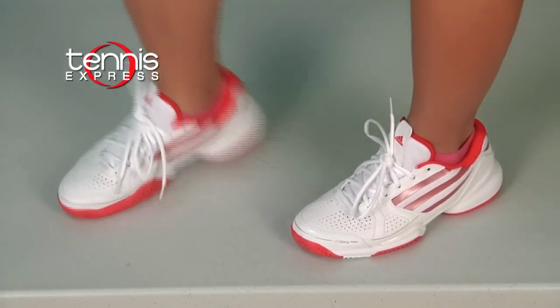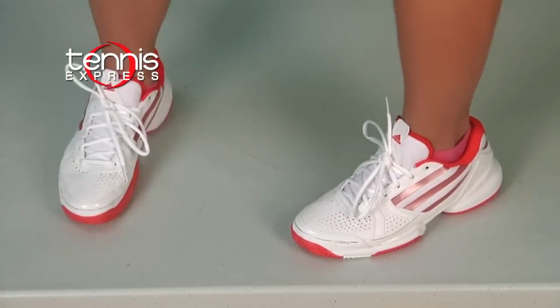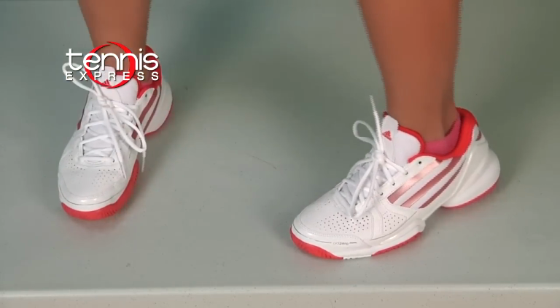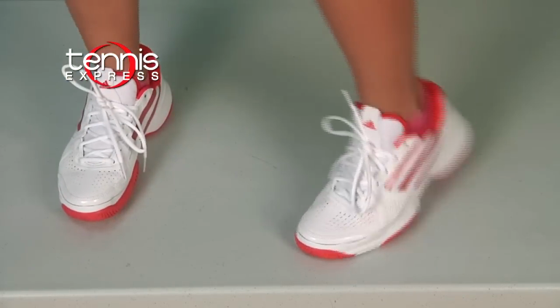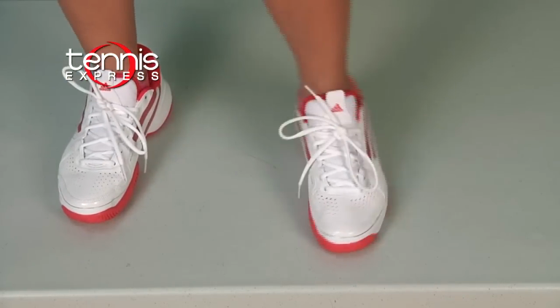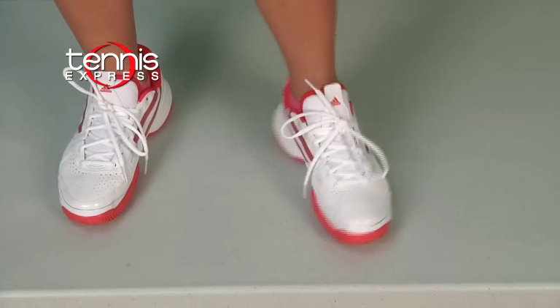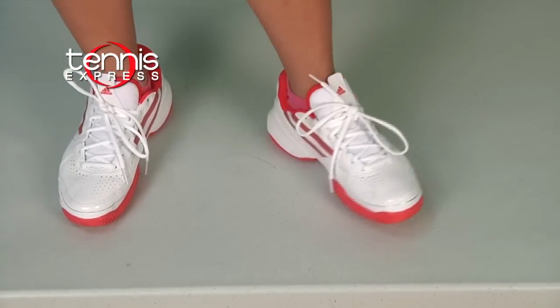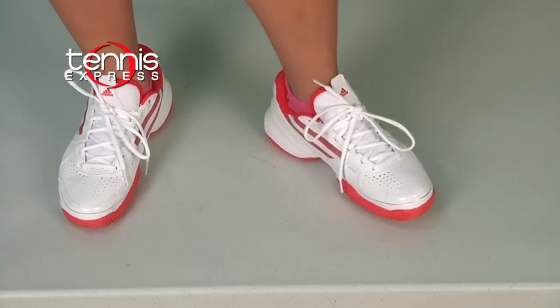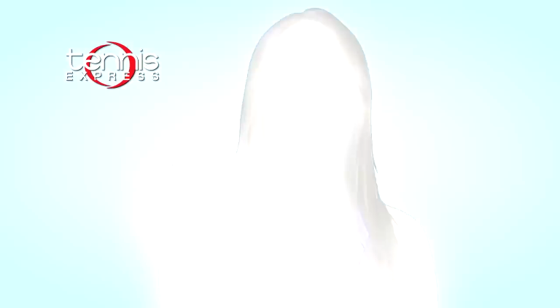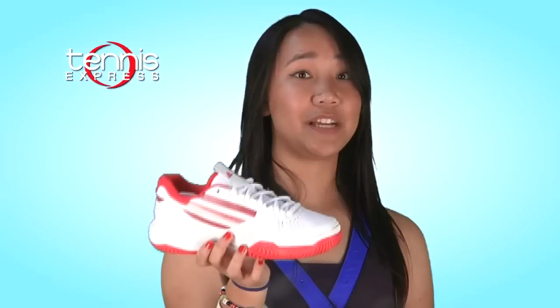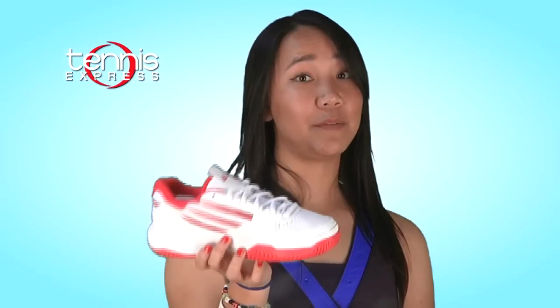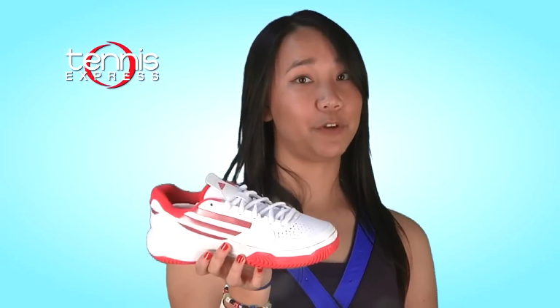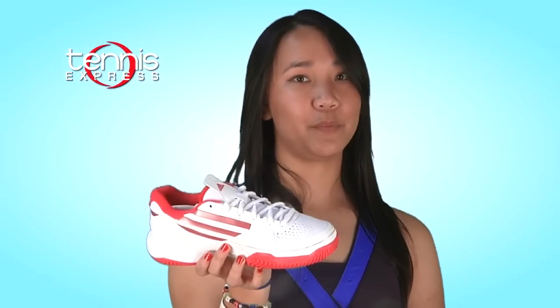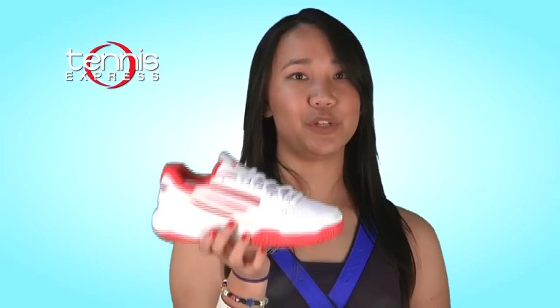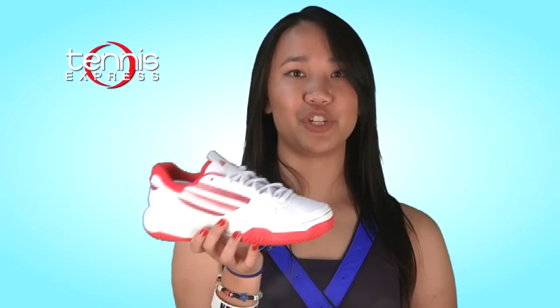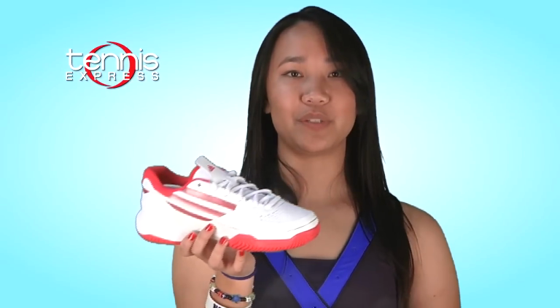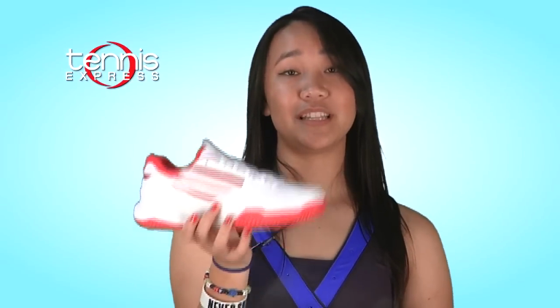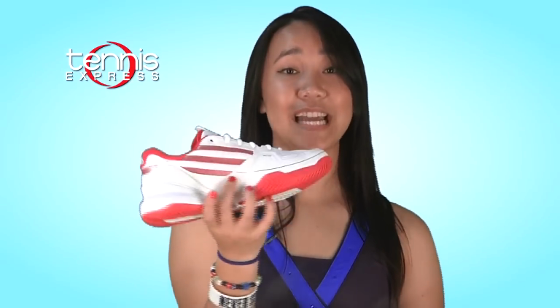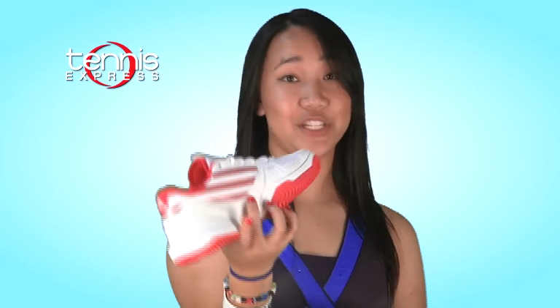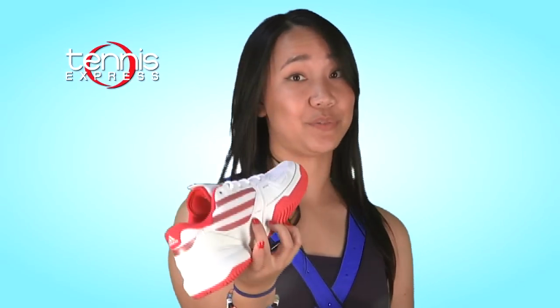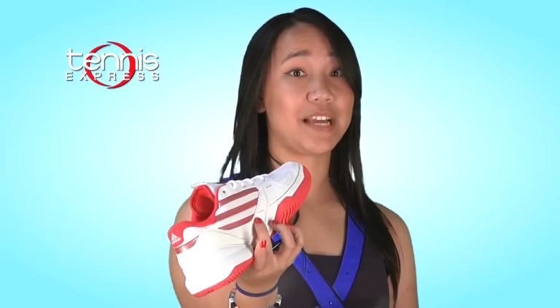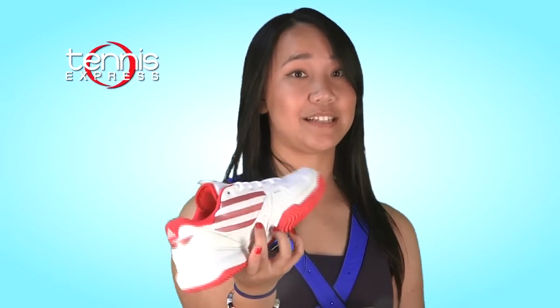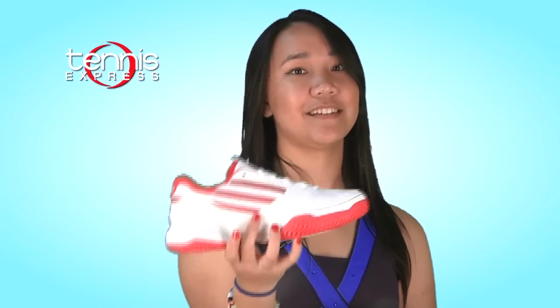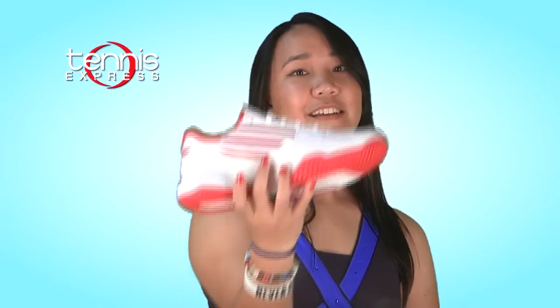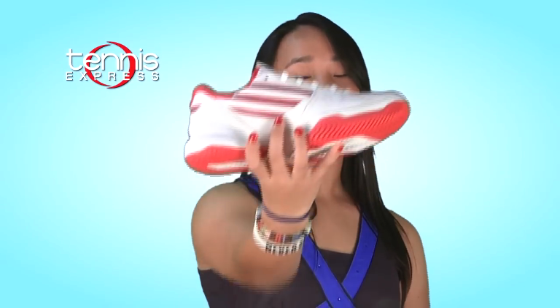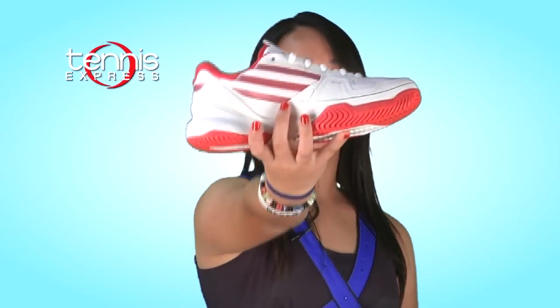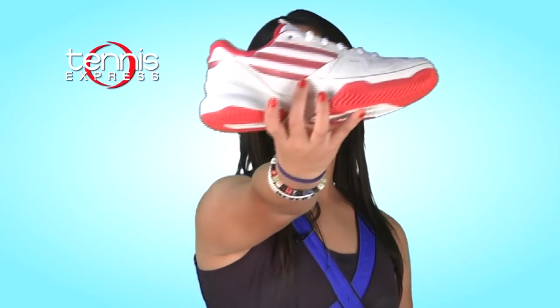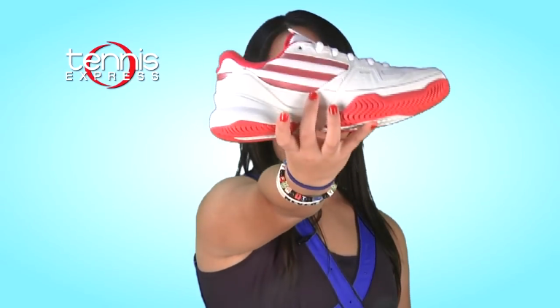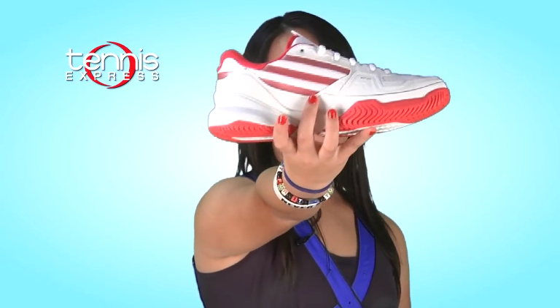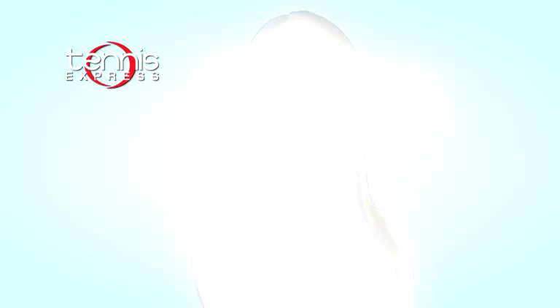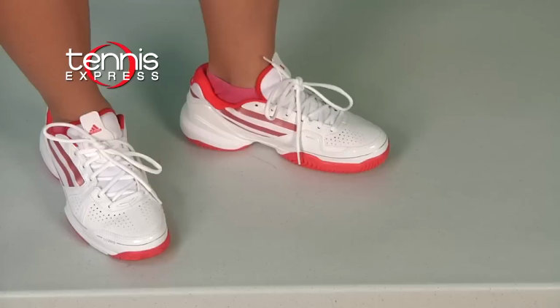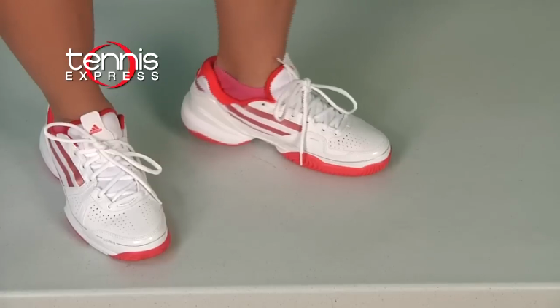You get classic looks and immediate comfort when you choose the Adizero Ace. Adizero Ace by Adidas.